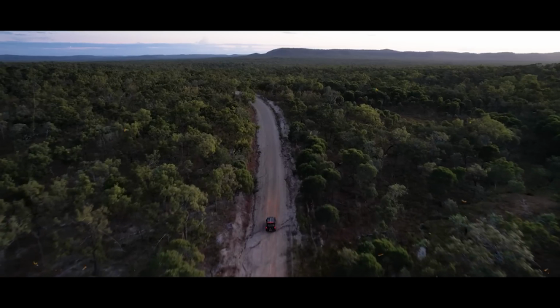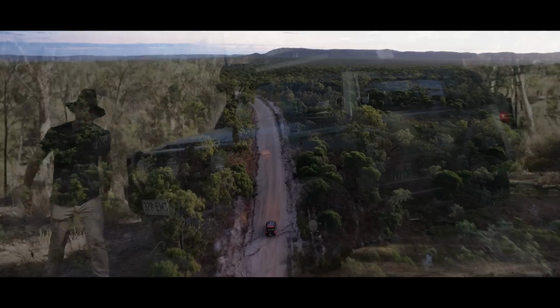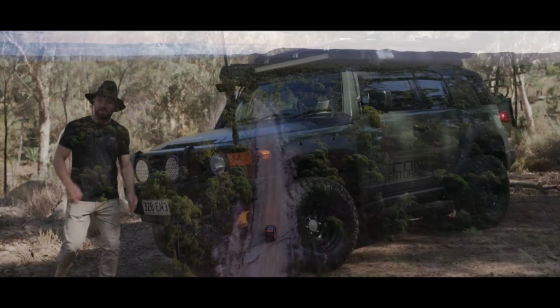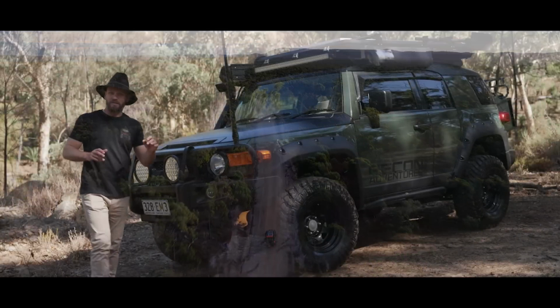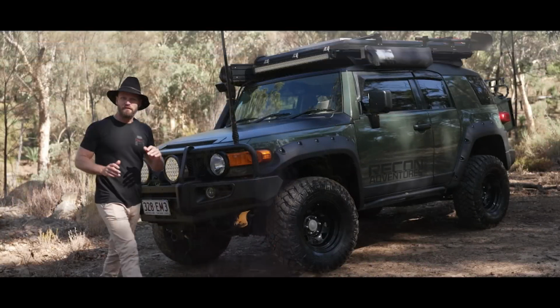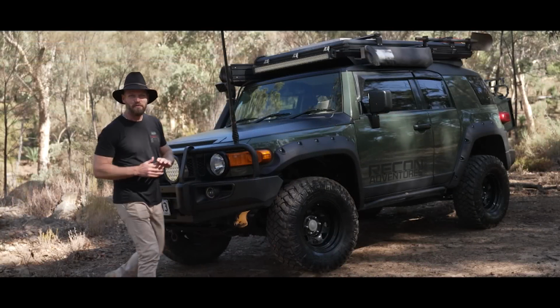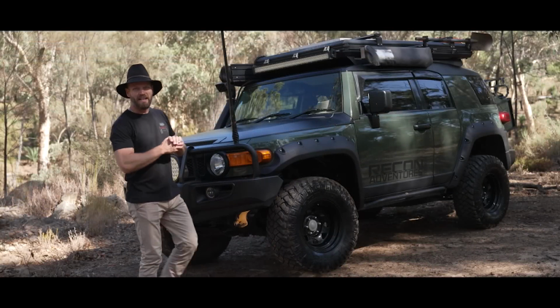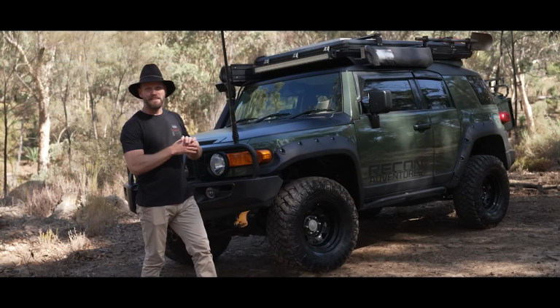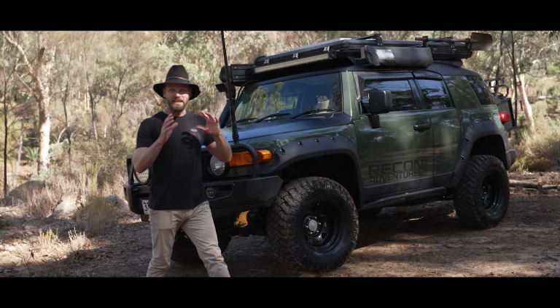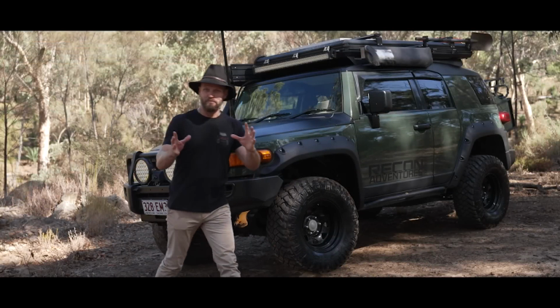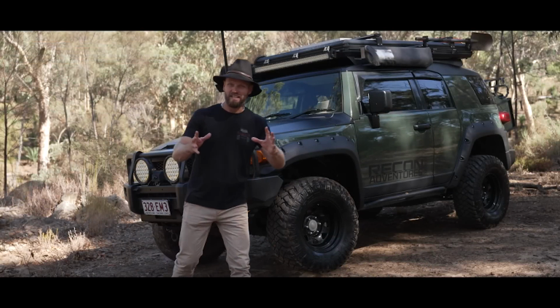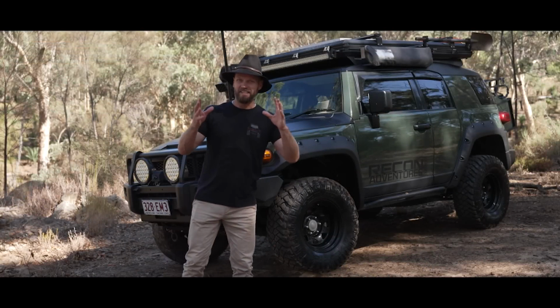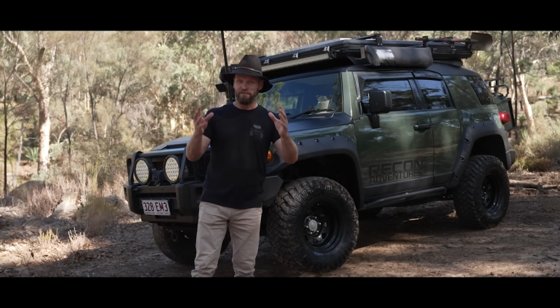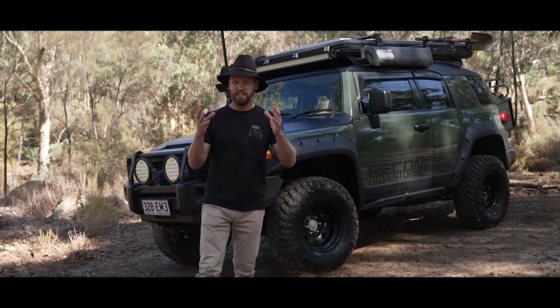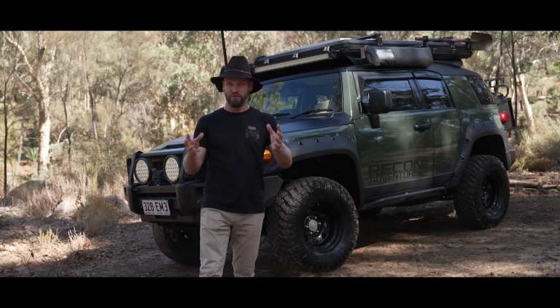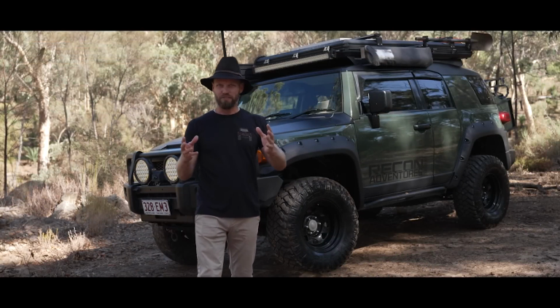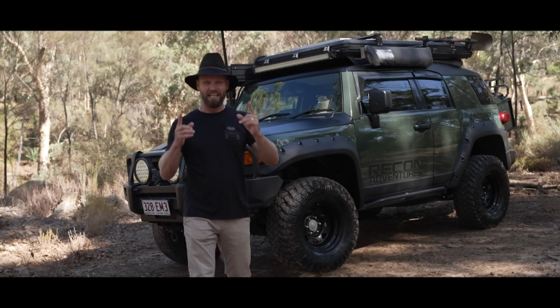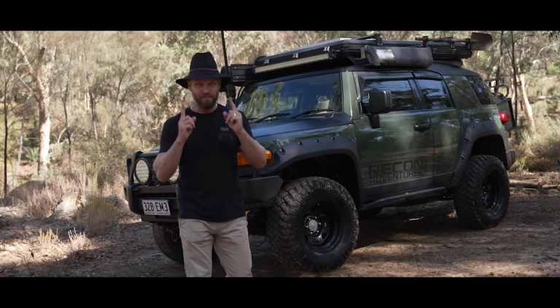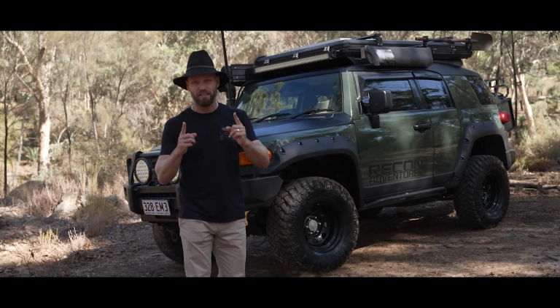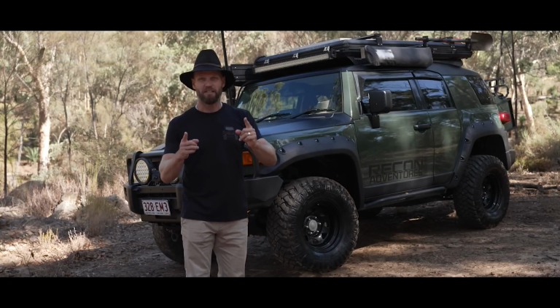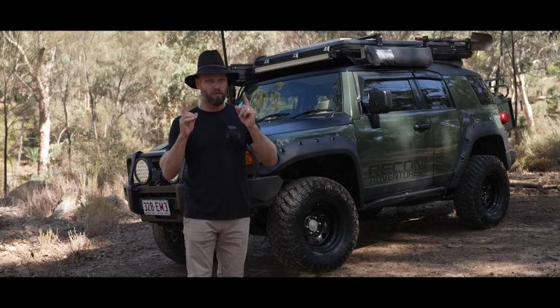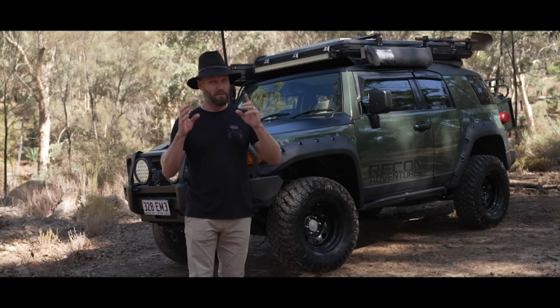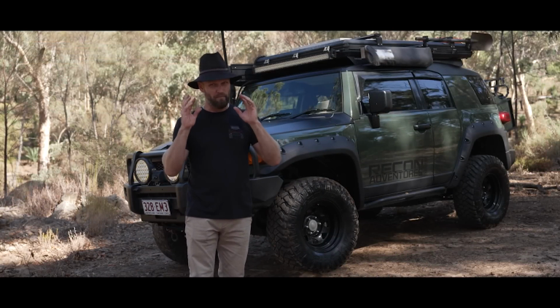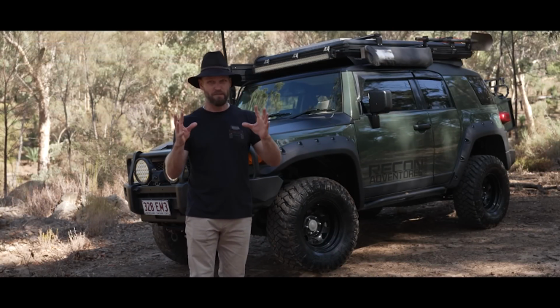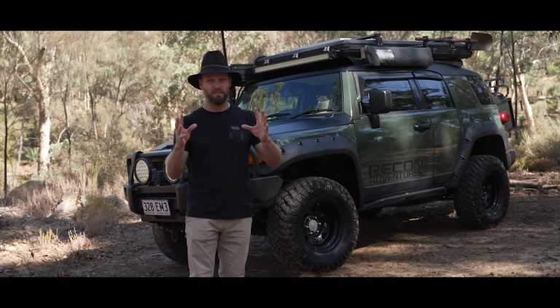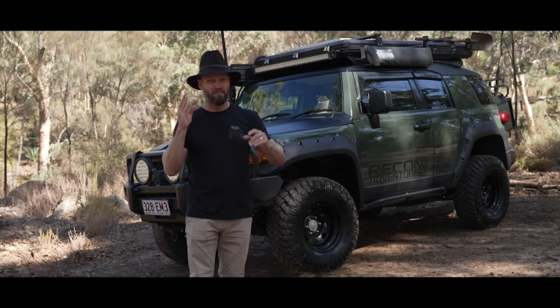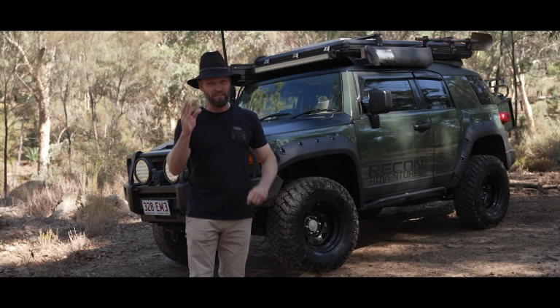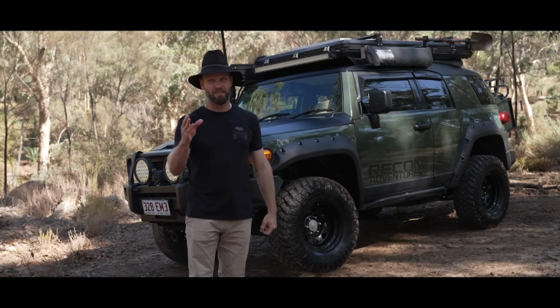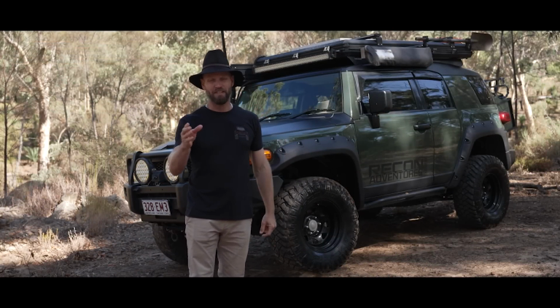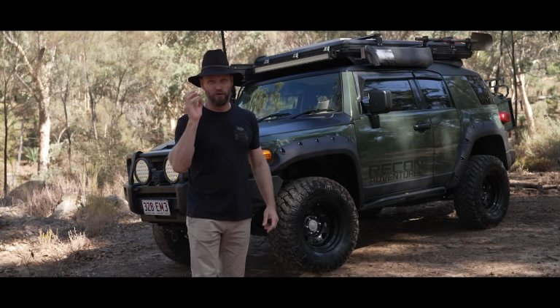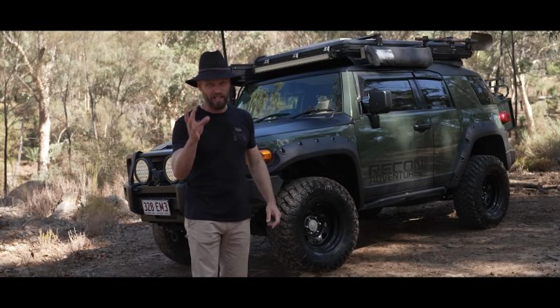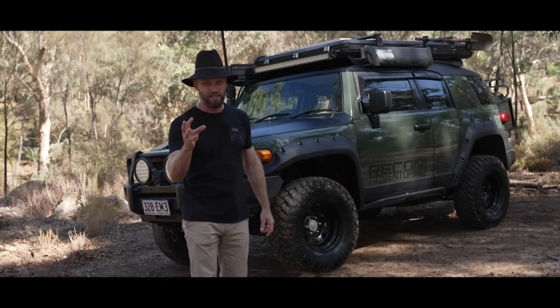On this episode of Modified we have the cameraman's FJ Cruiser, and this thing has probably some of the best mods I've ever seen on an FJ.